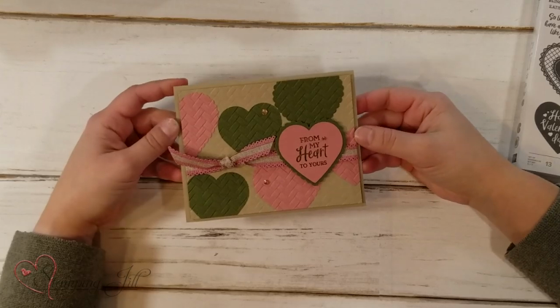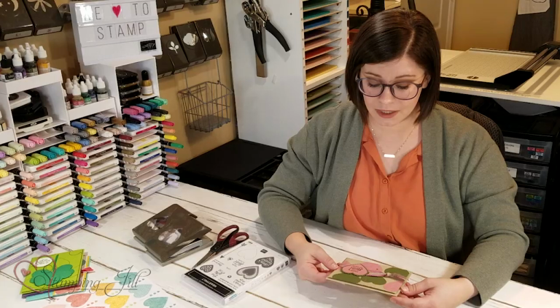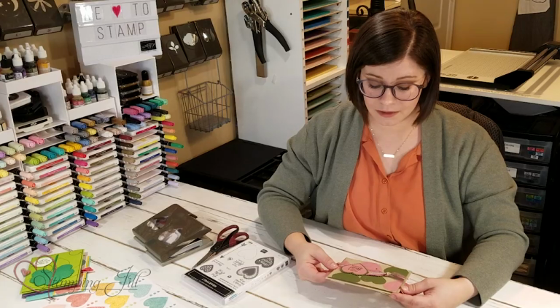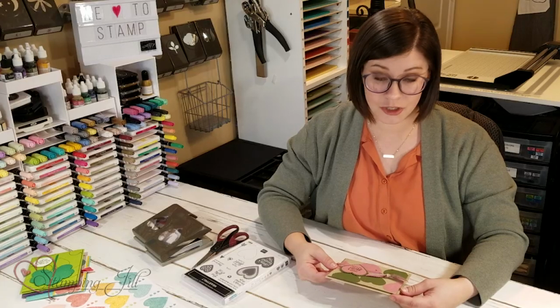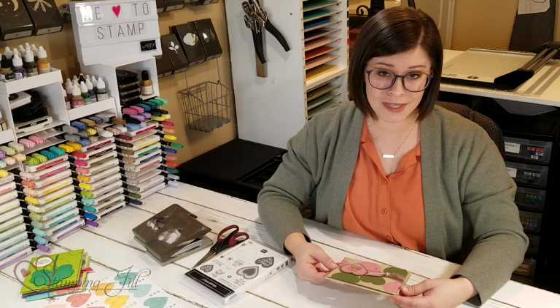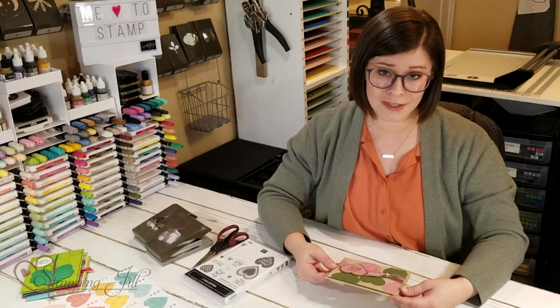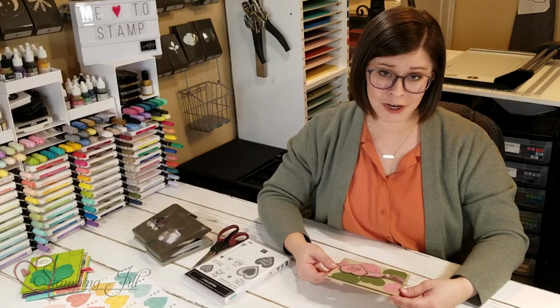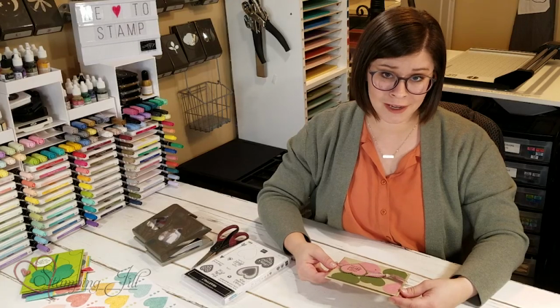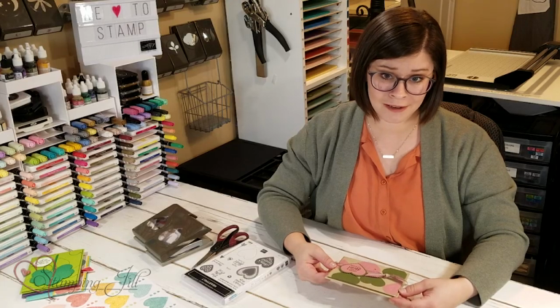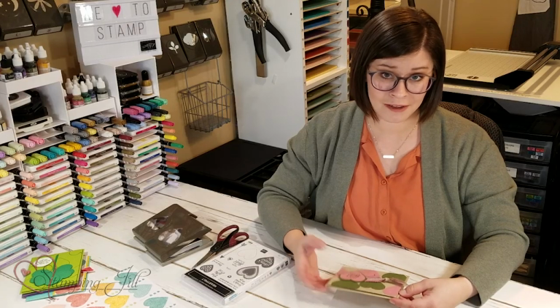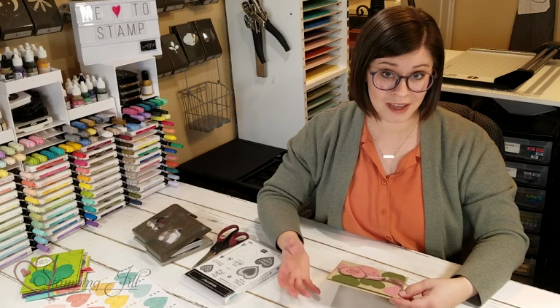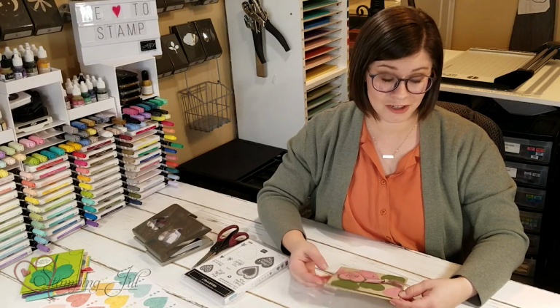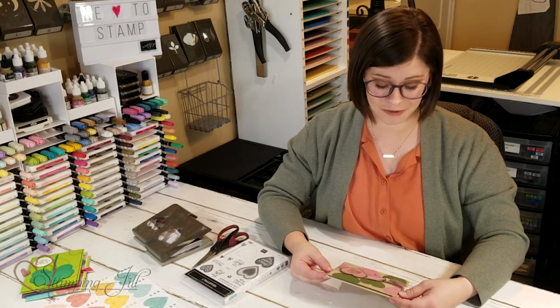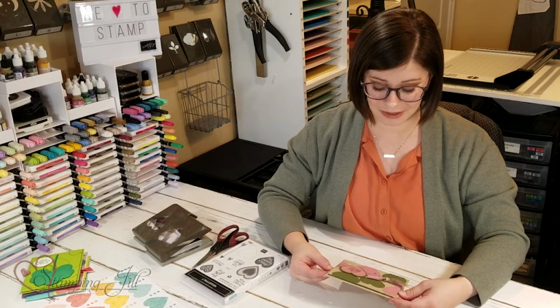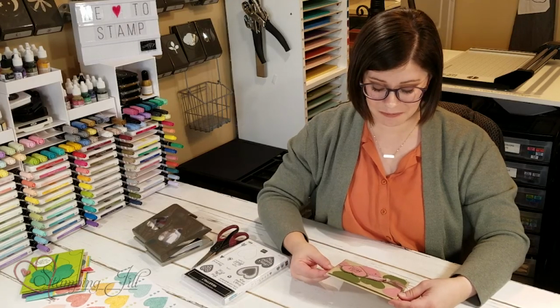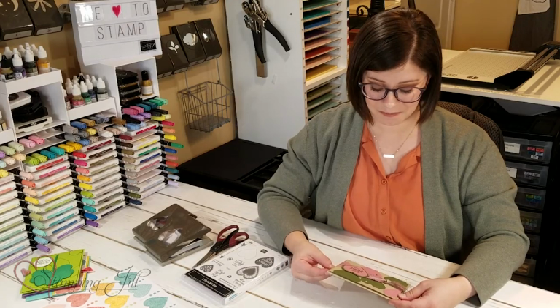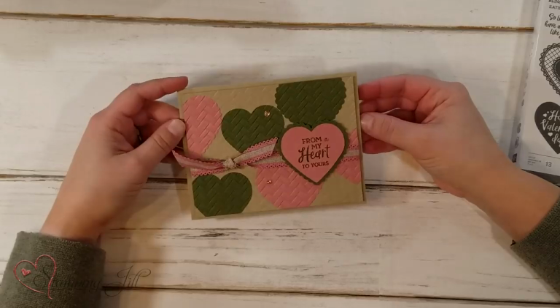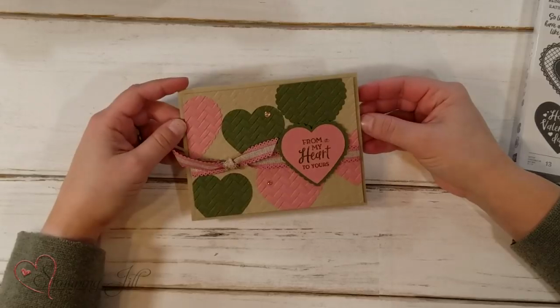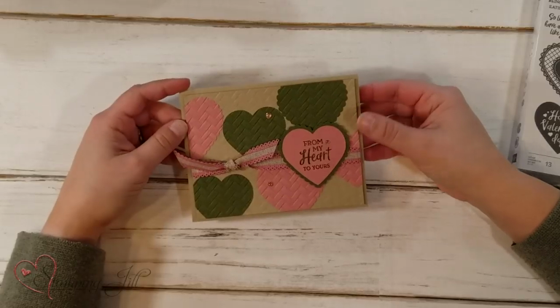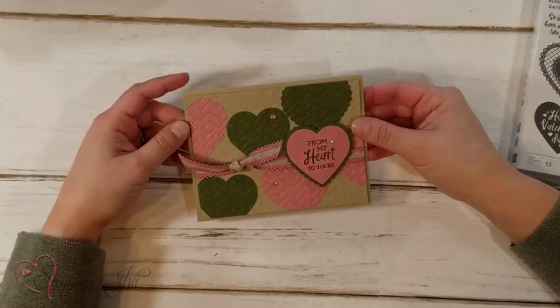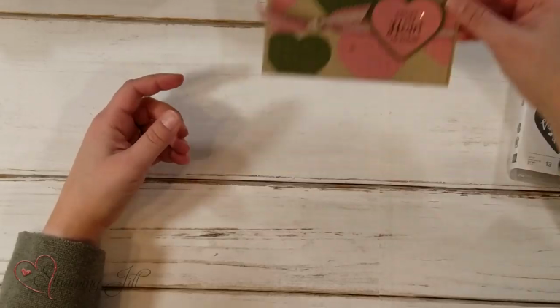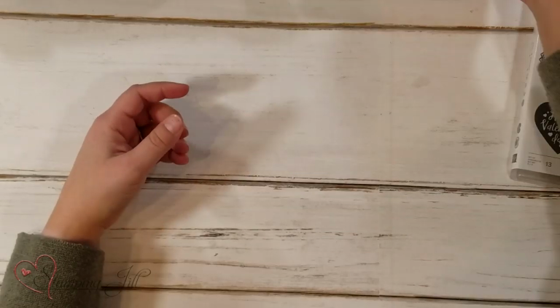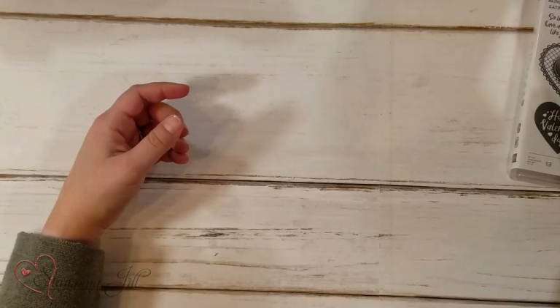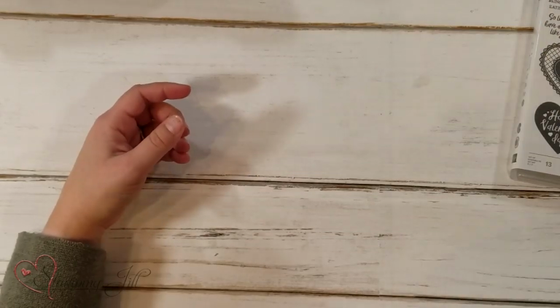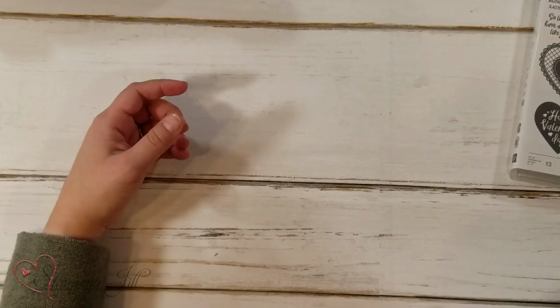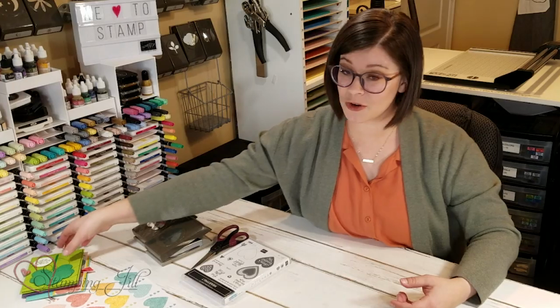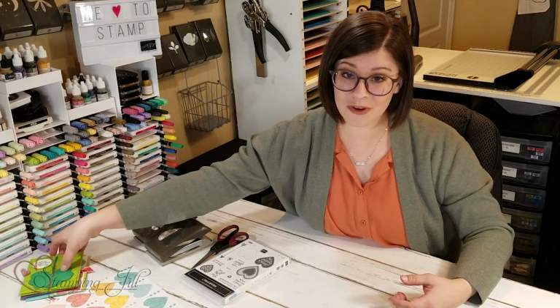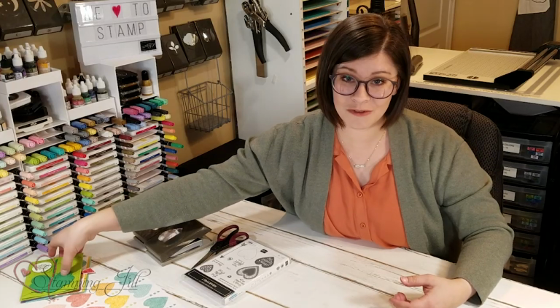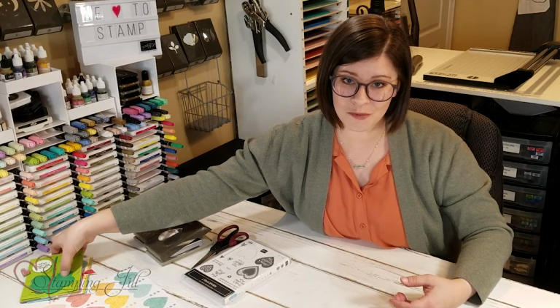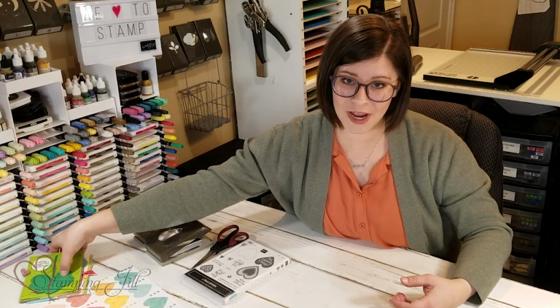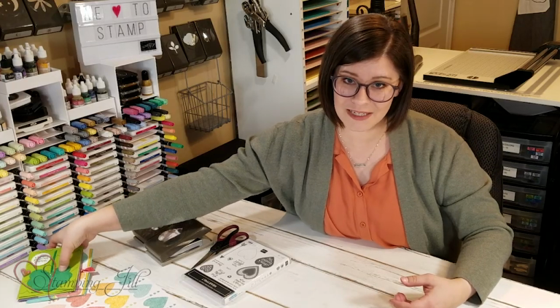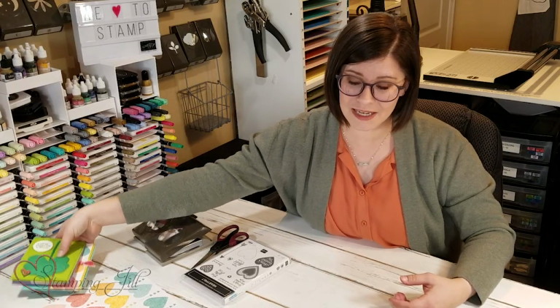You can use this for any occasion really. So let me show you a few more ideas.